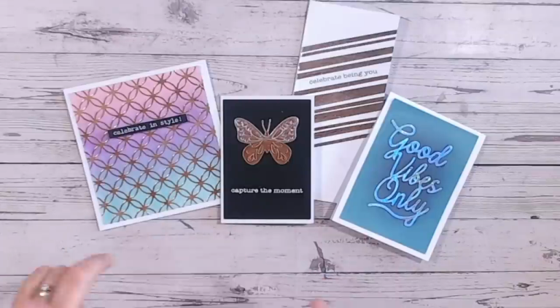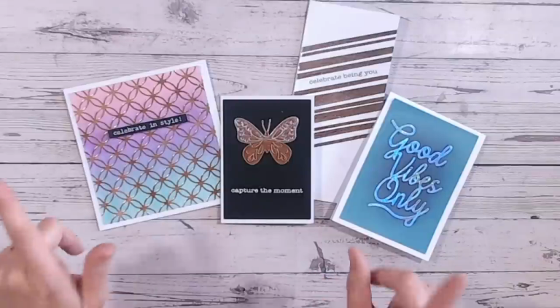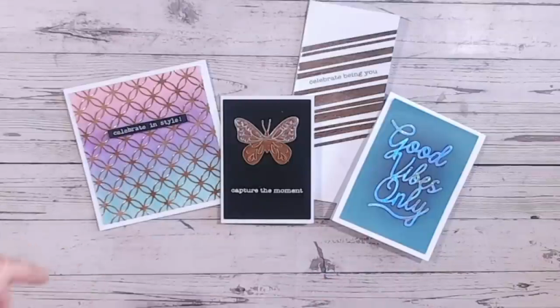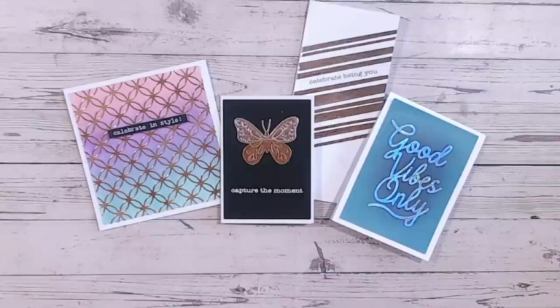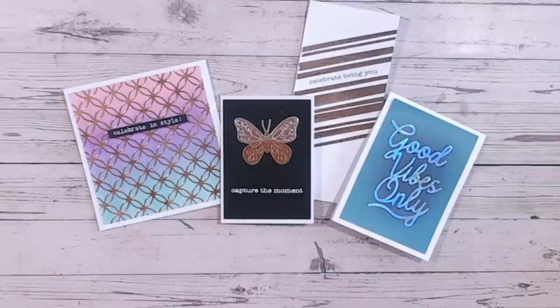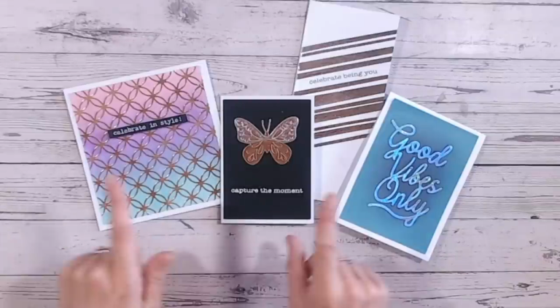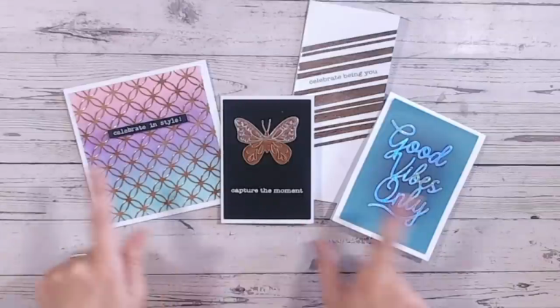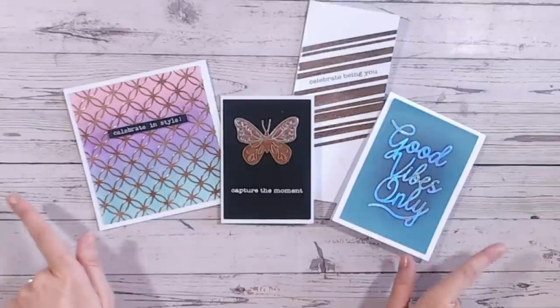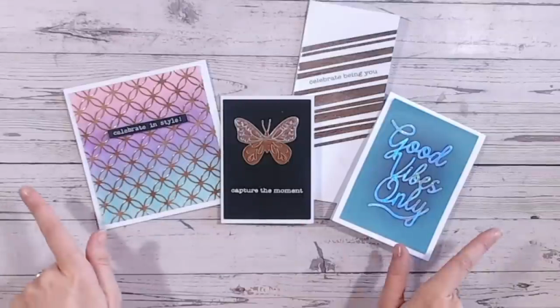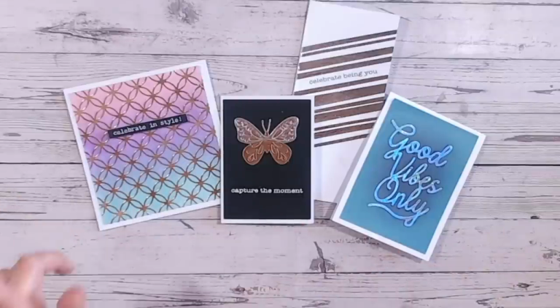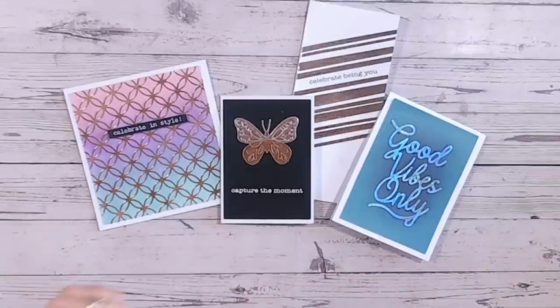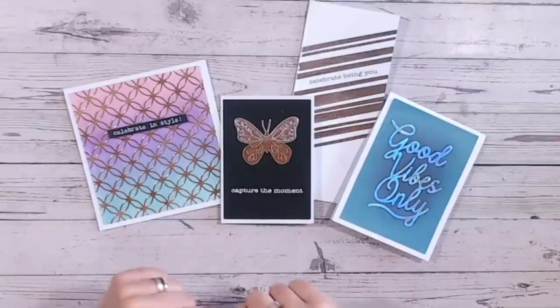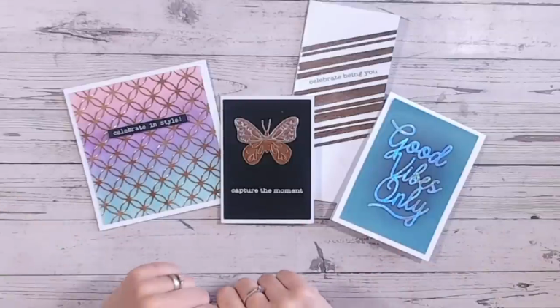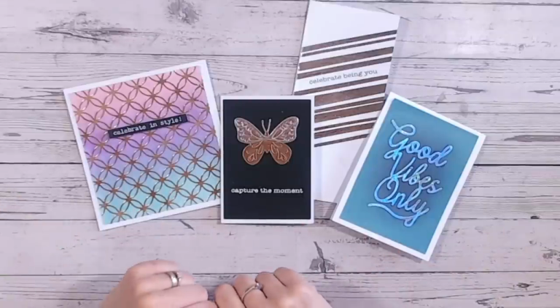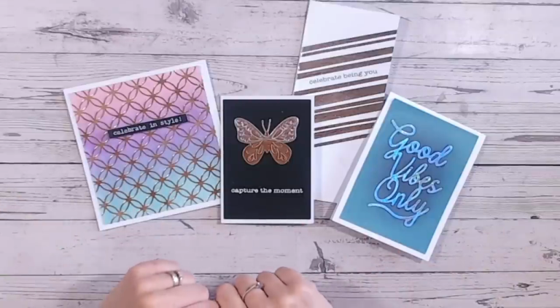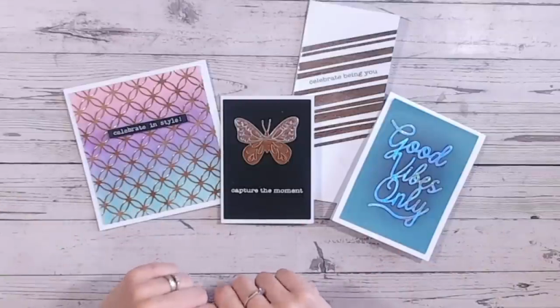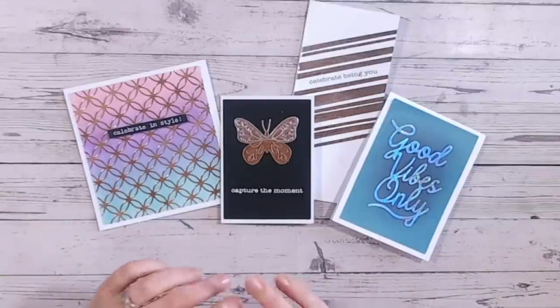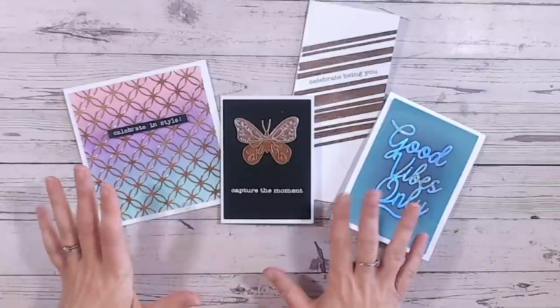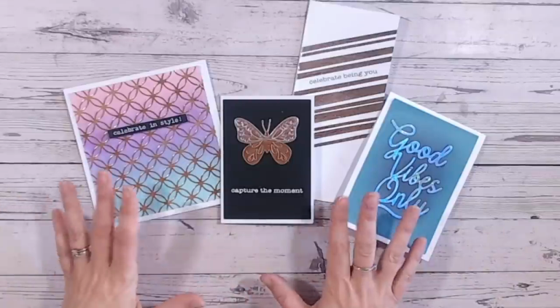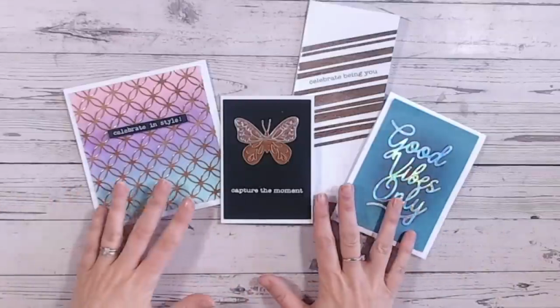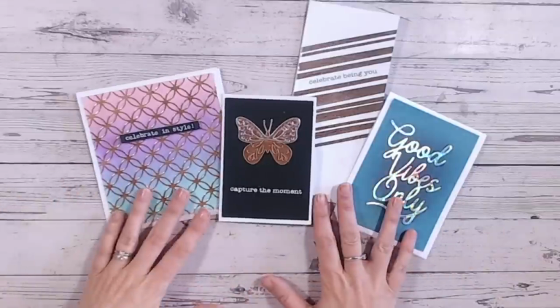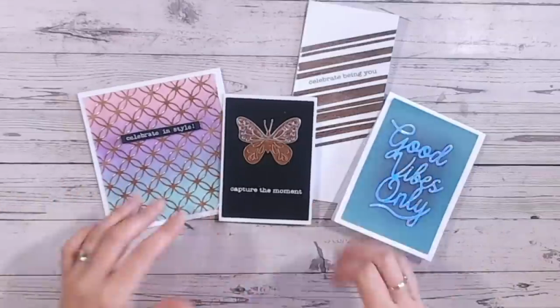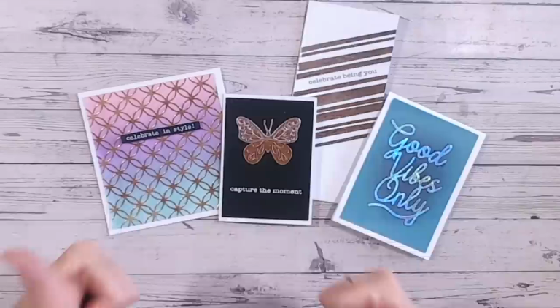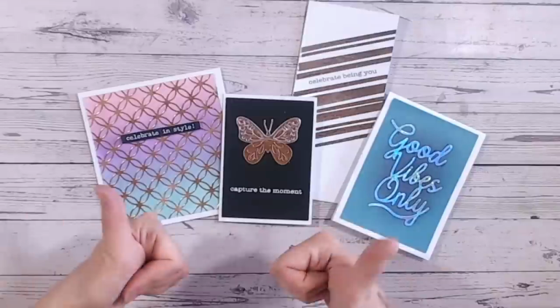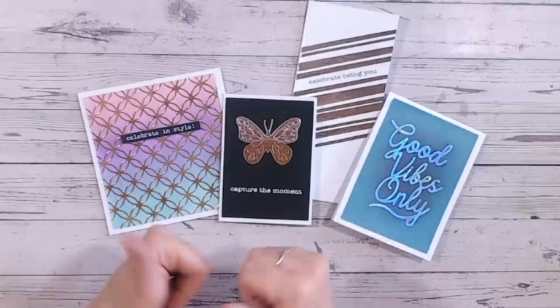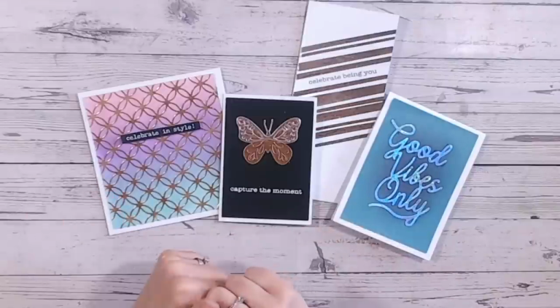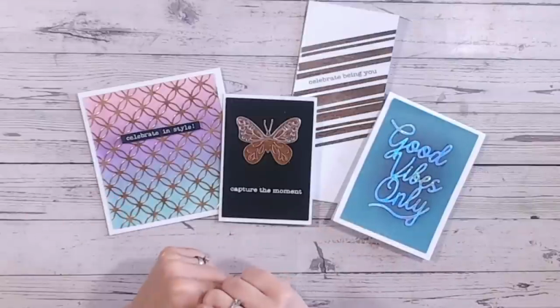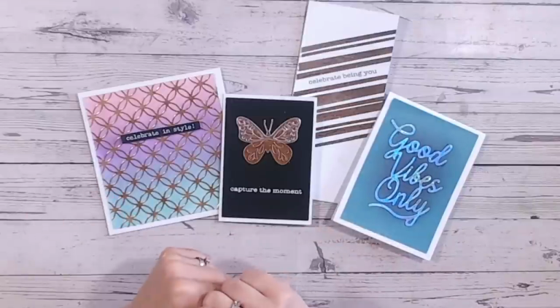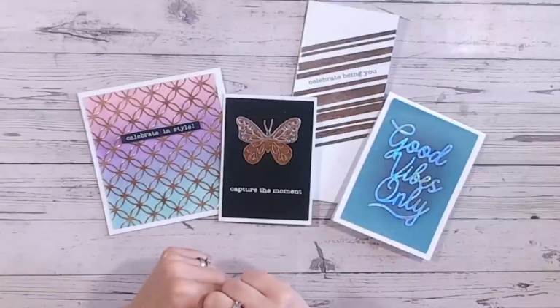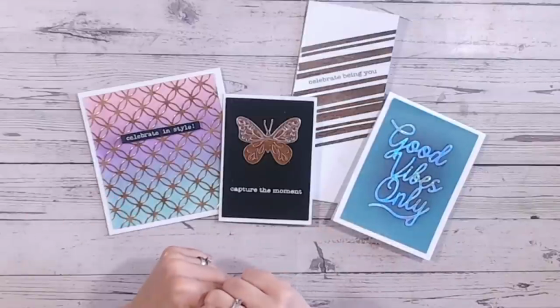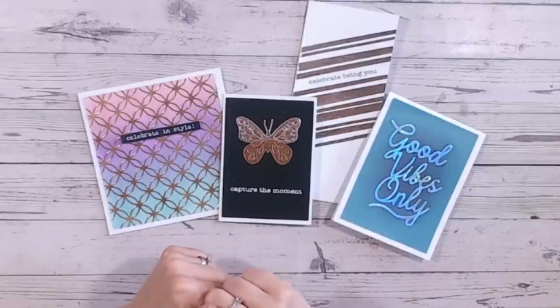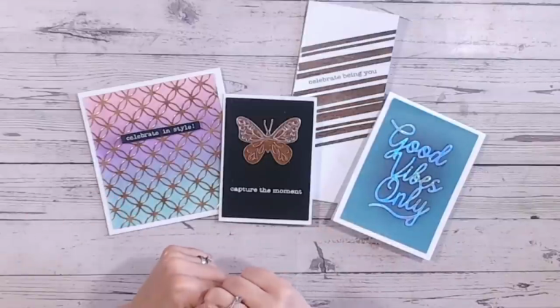Just a note — everything I've used is linked down below. And if you do love this video, I'd really love a thumbs up and a subscribe.